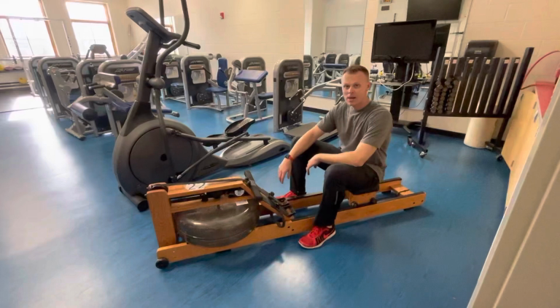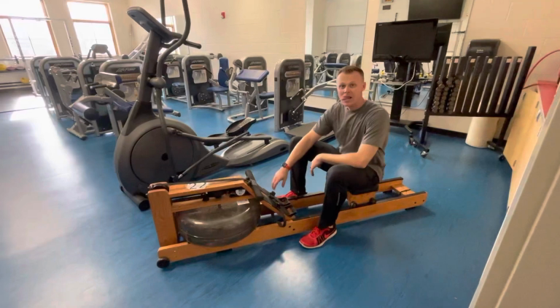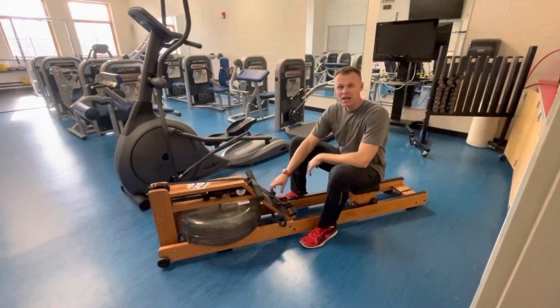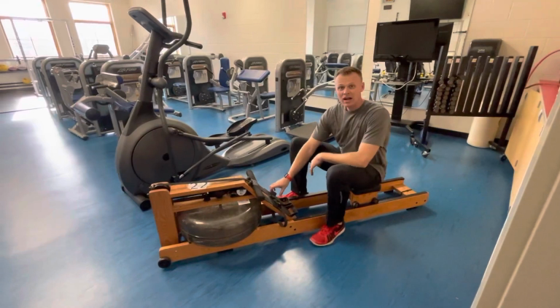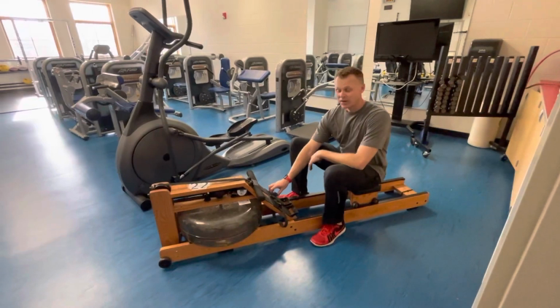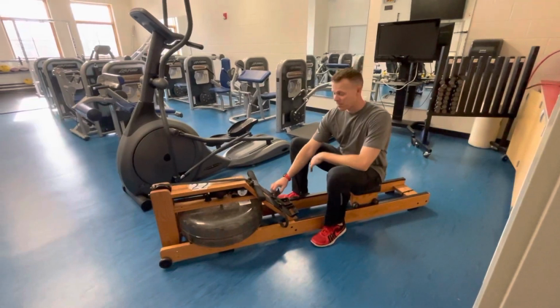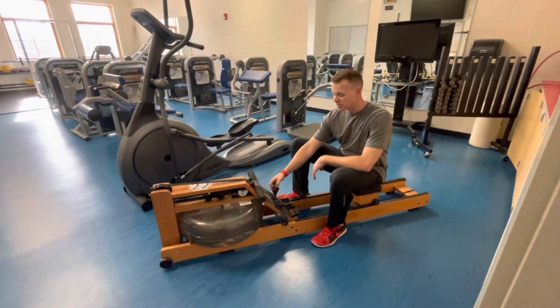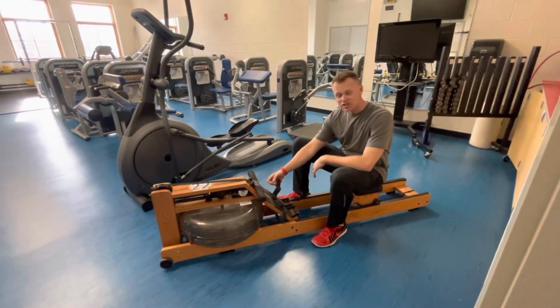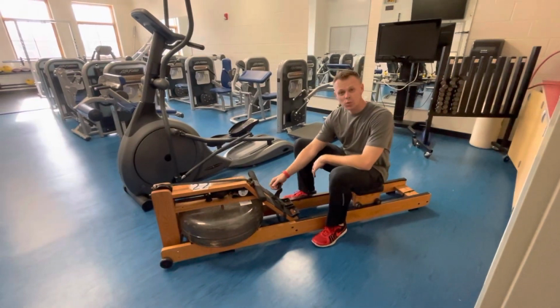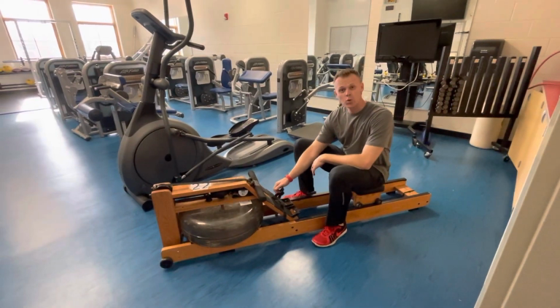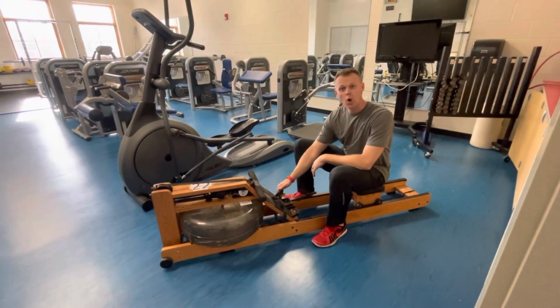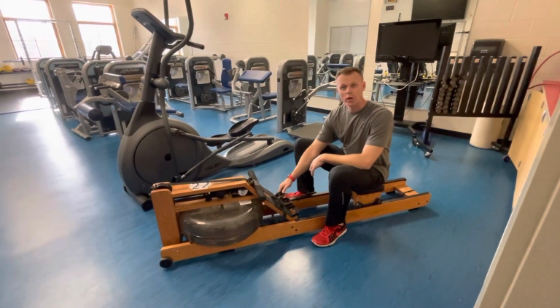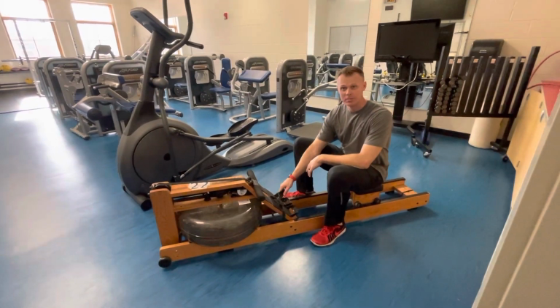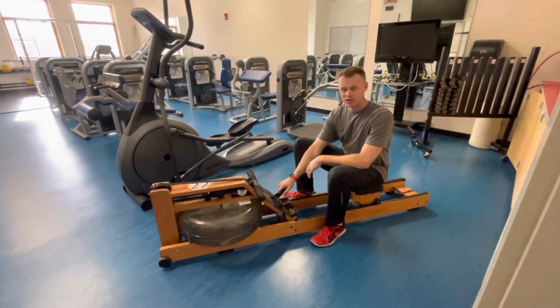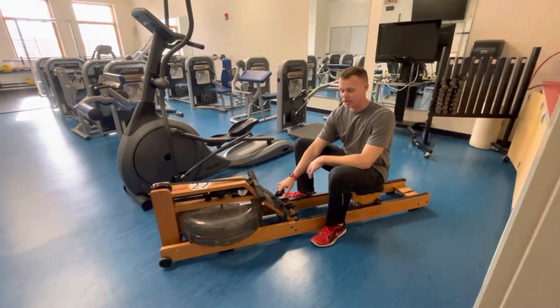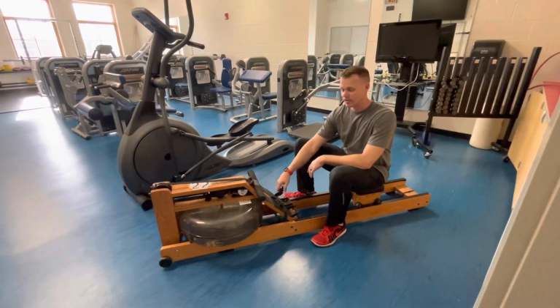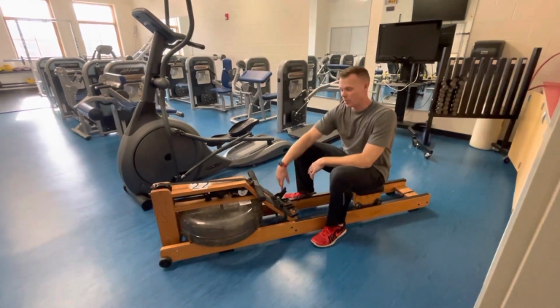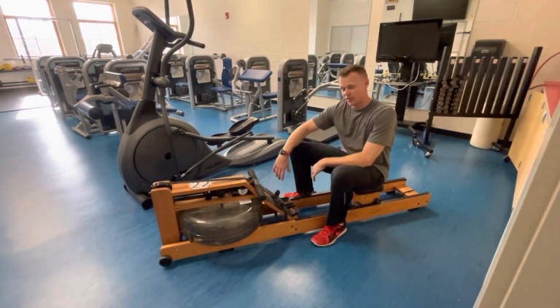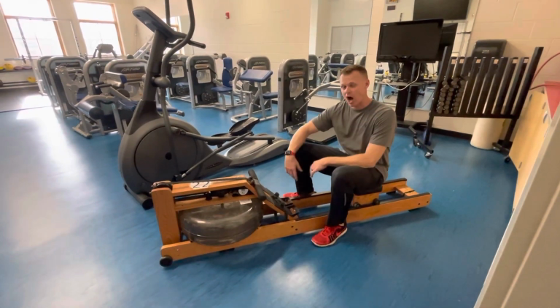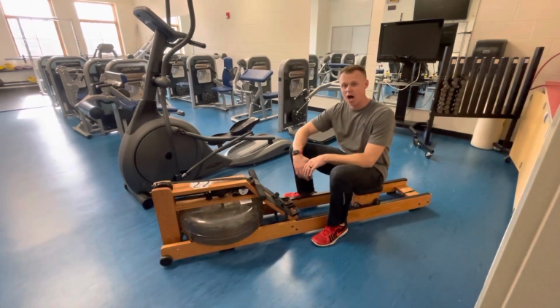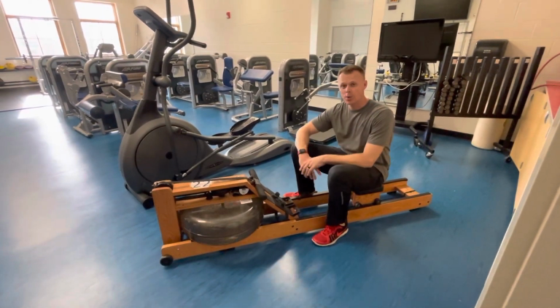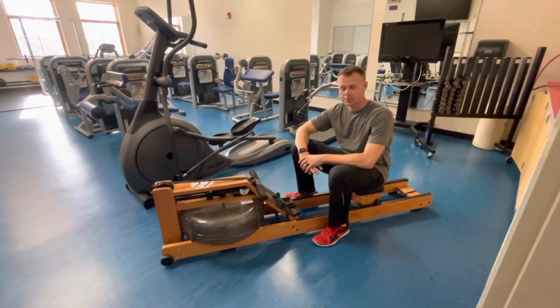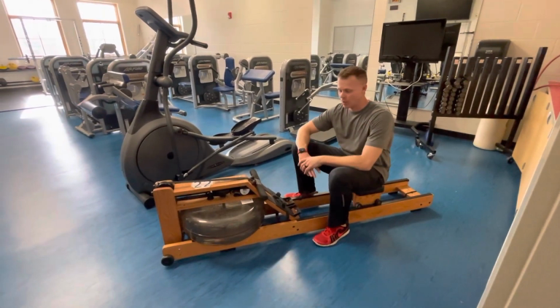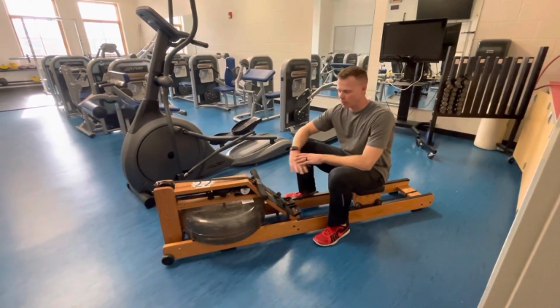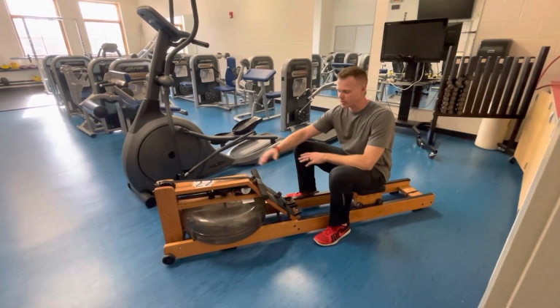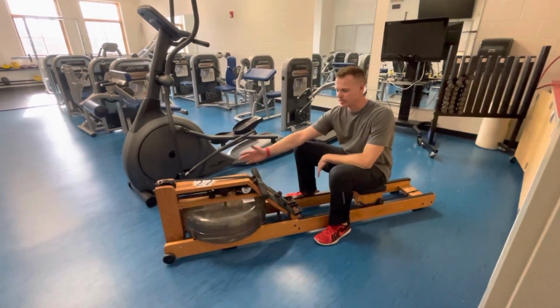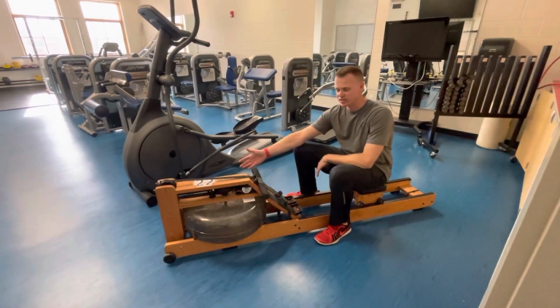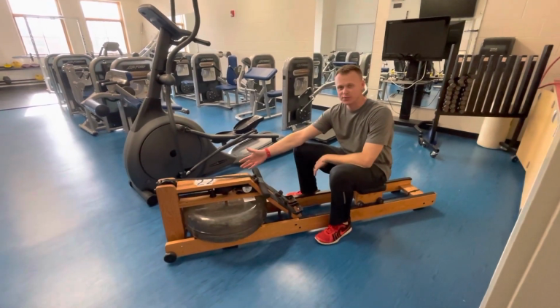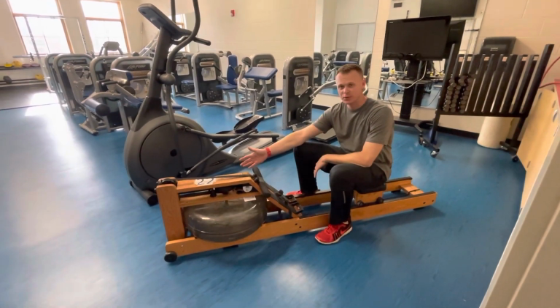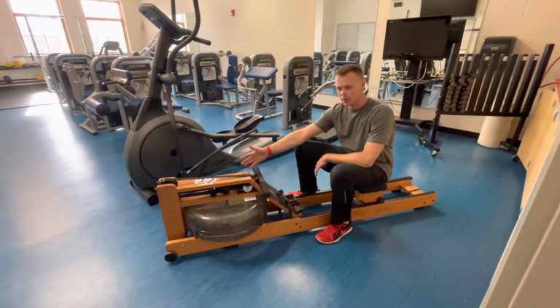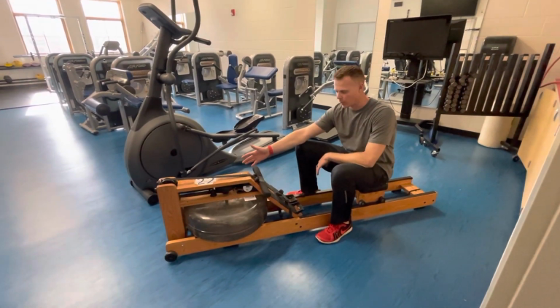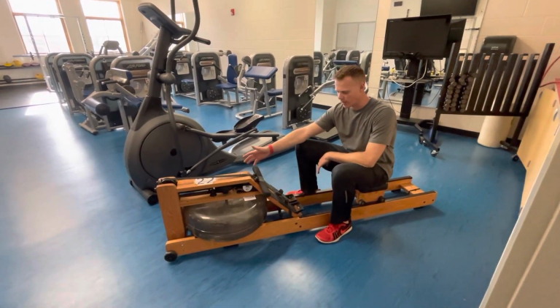This is the rowing machine. We have an aqua rower, which means it's filled with water.